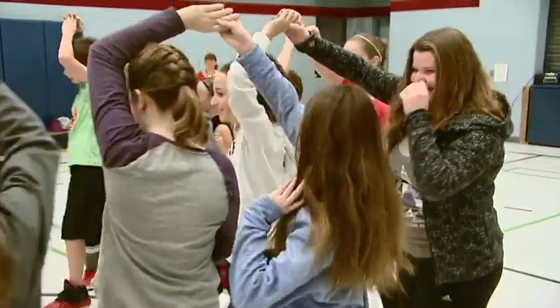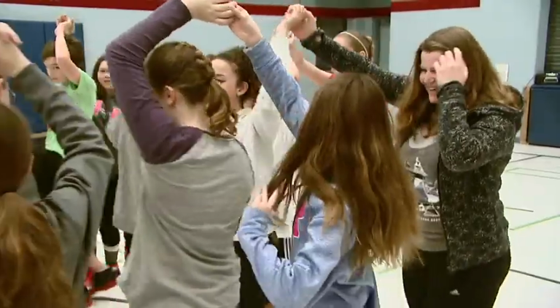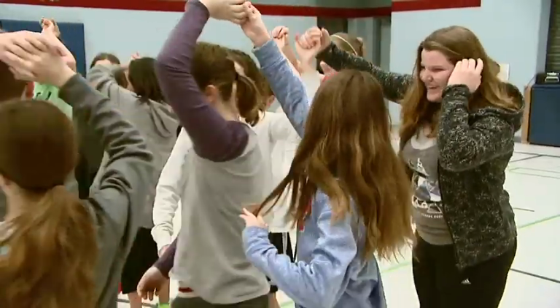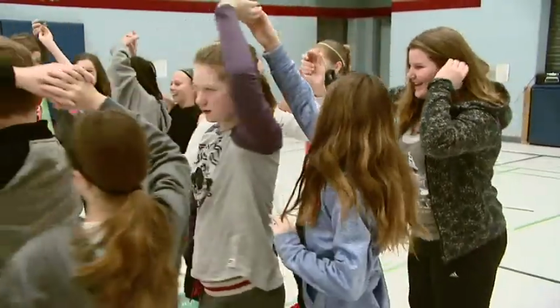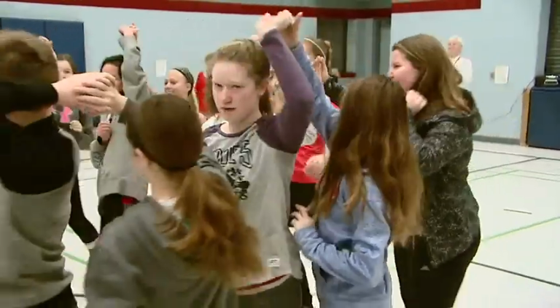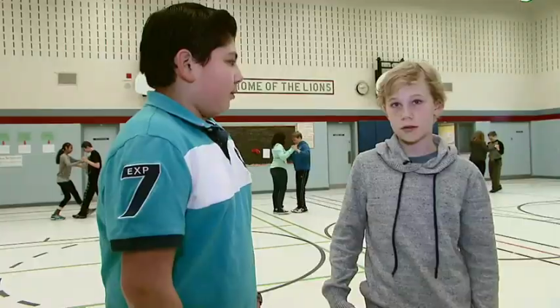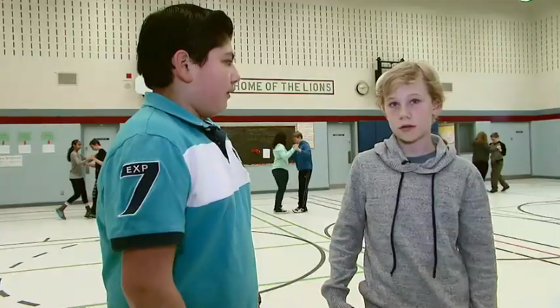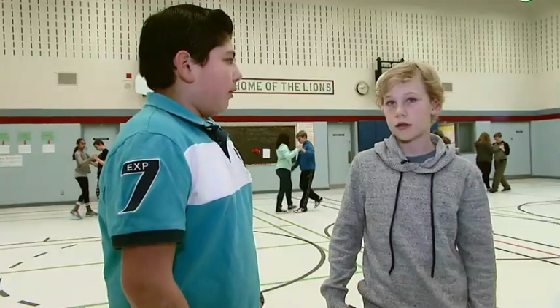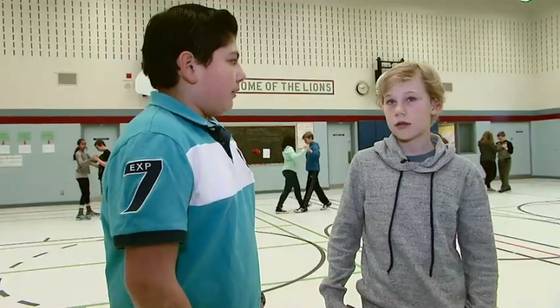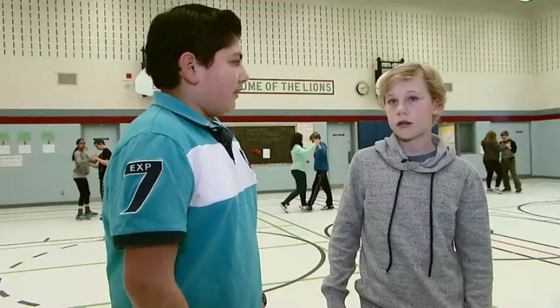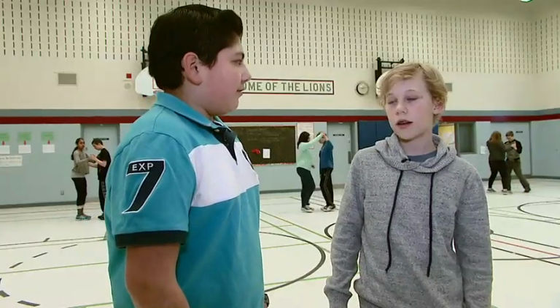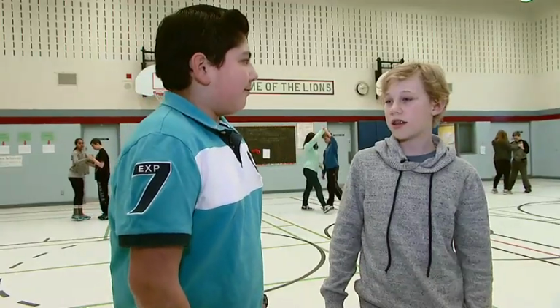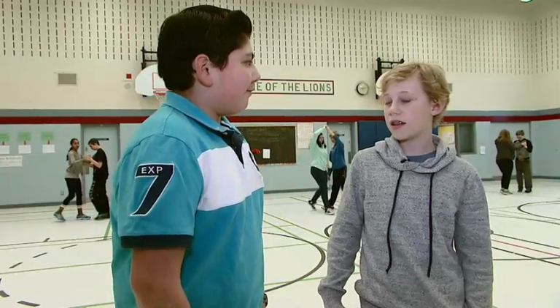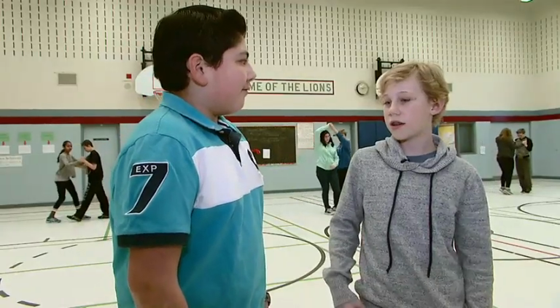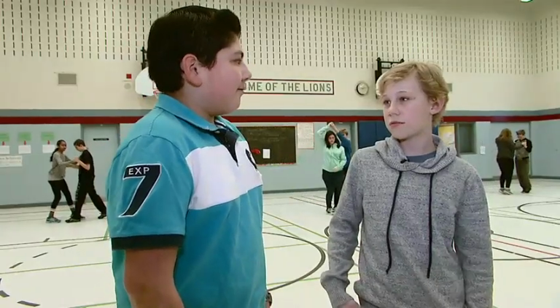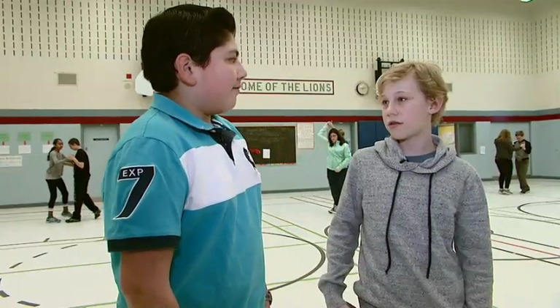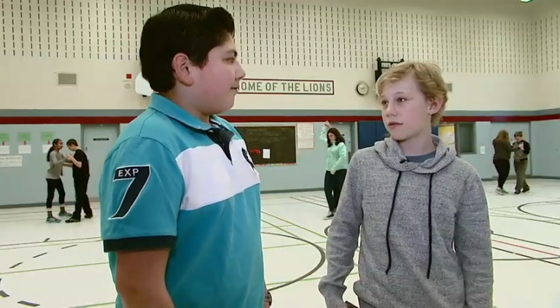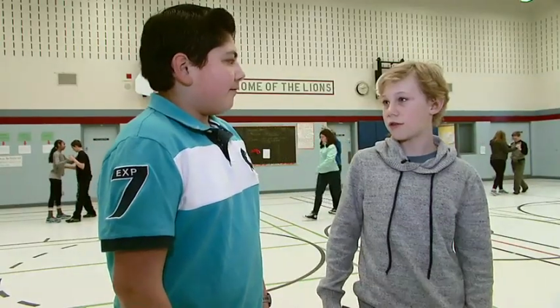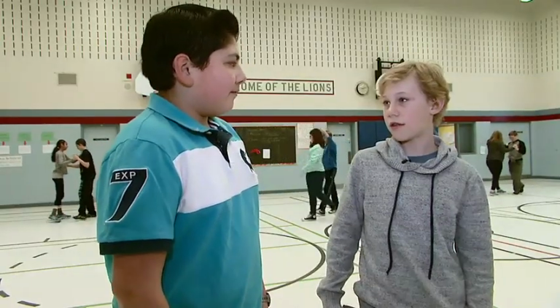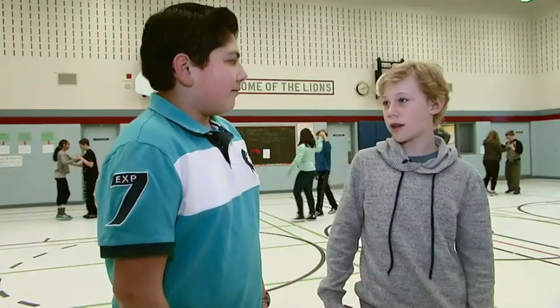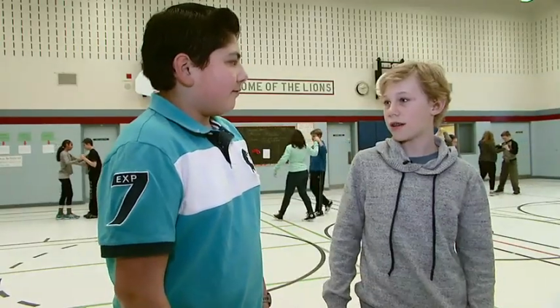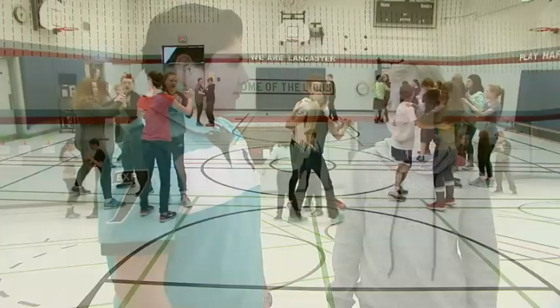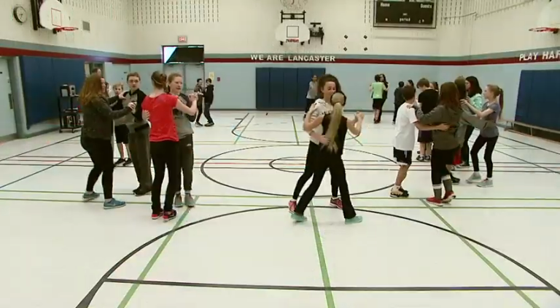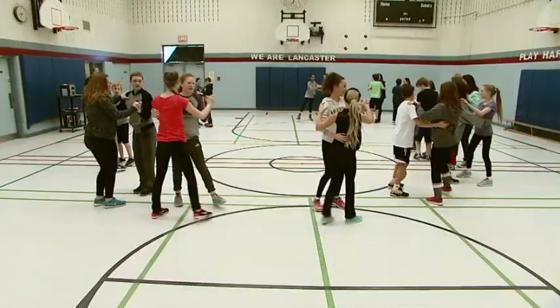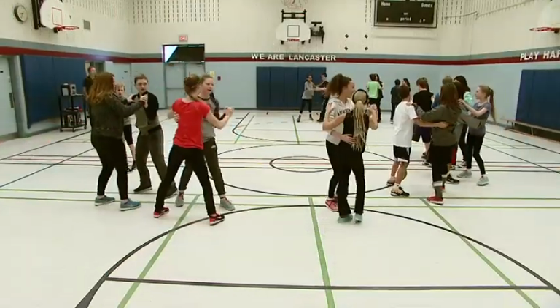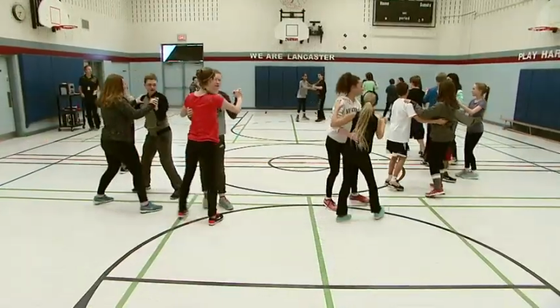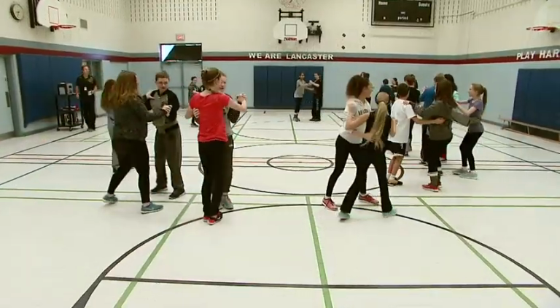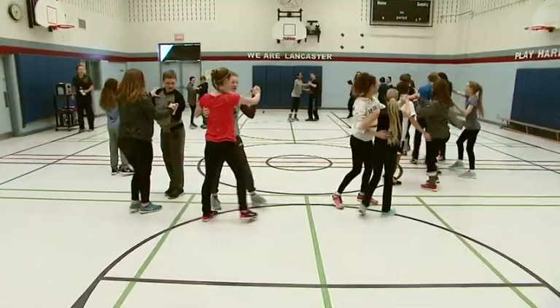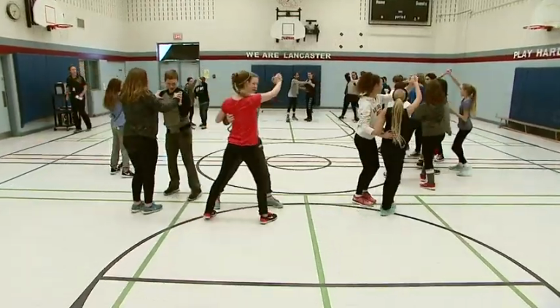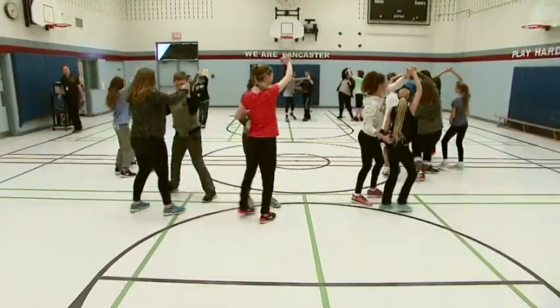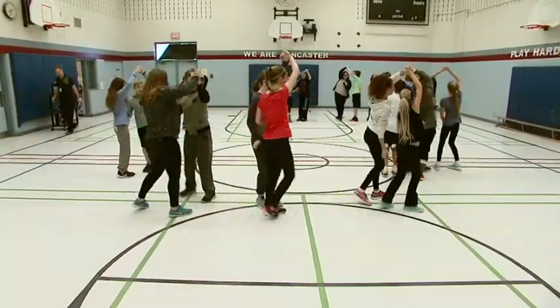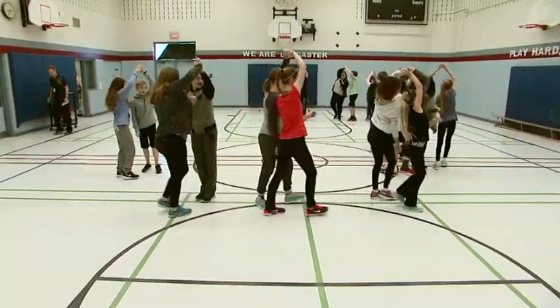What's your favorite dance move in ballroom dancing? I like the underarm turn for the rumba because it's interesting and it's hard to do.